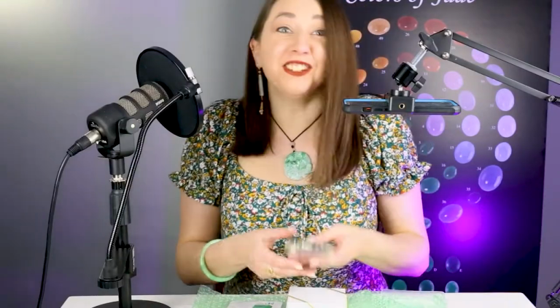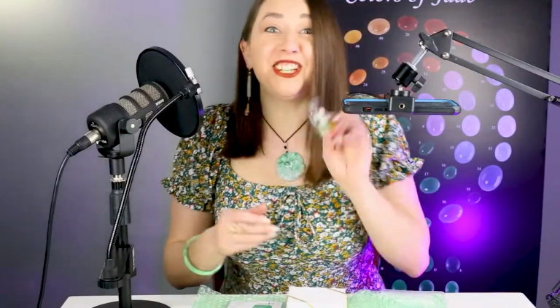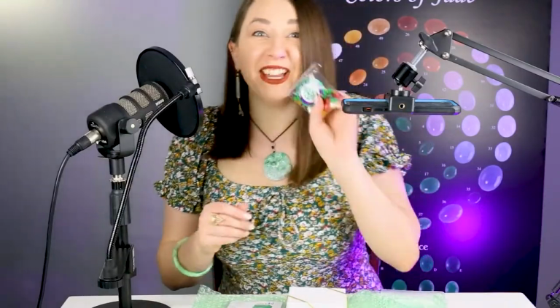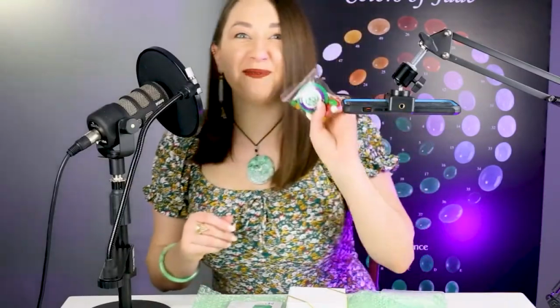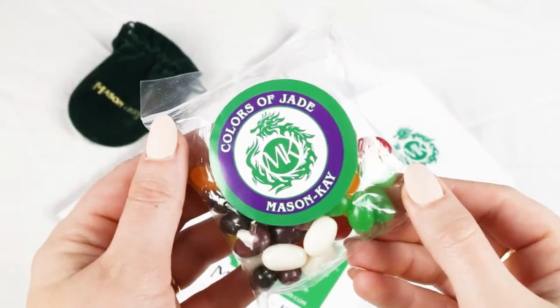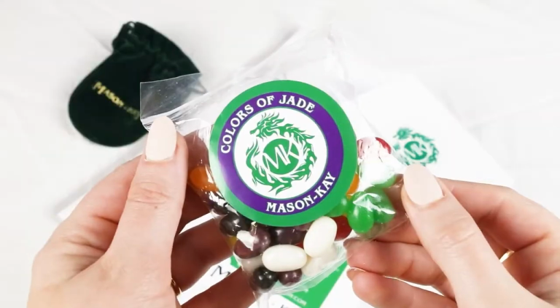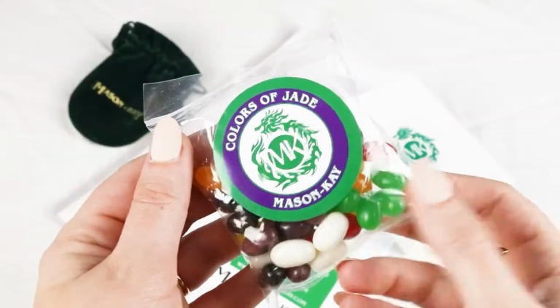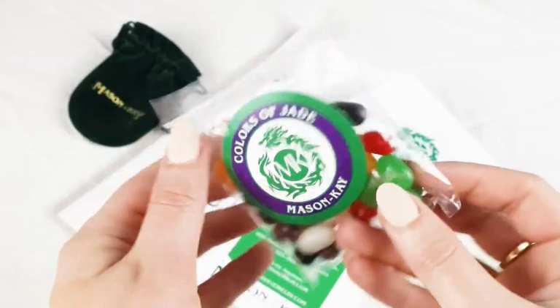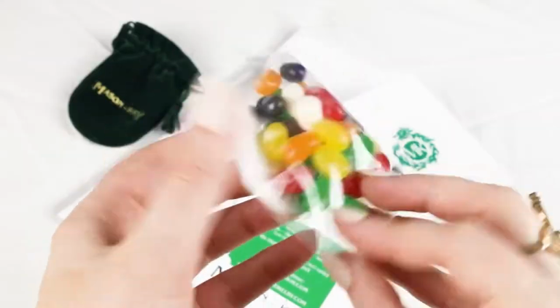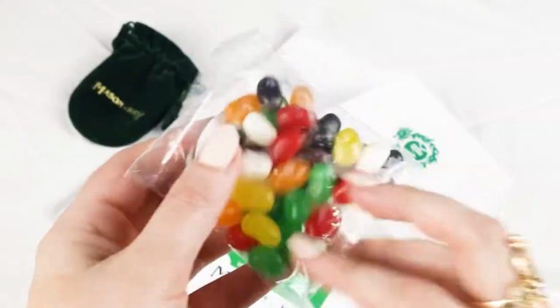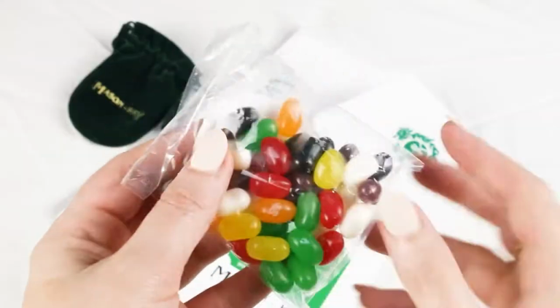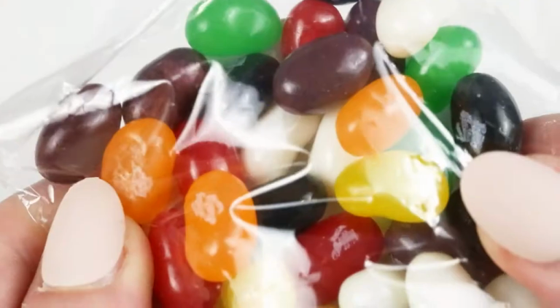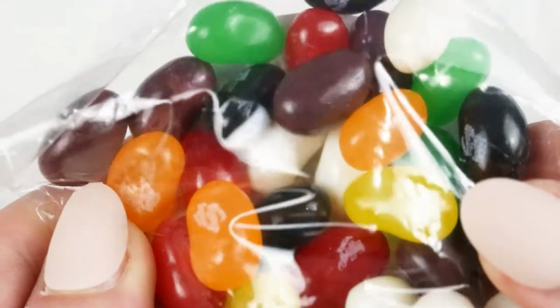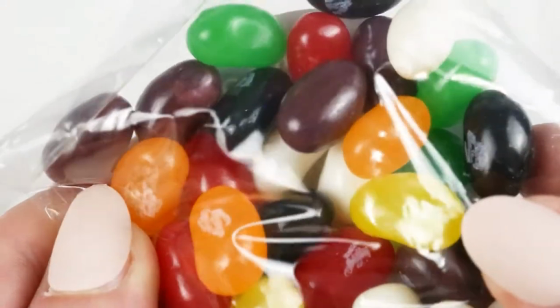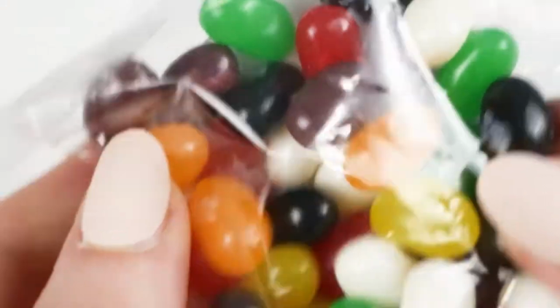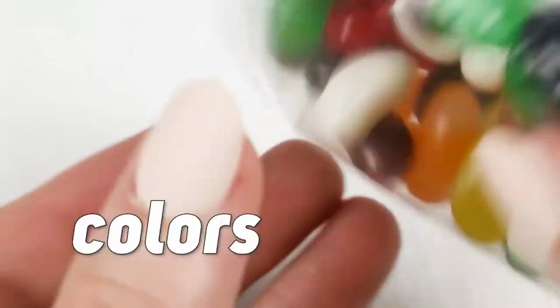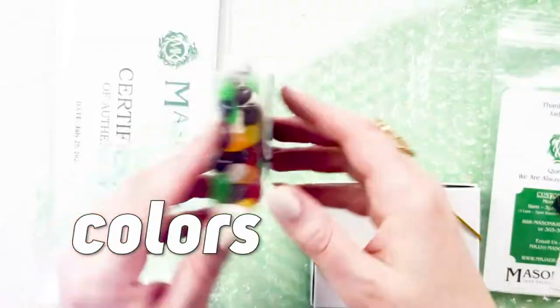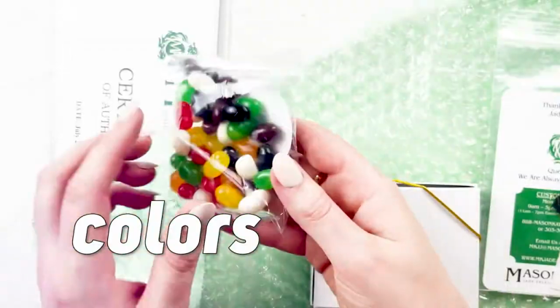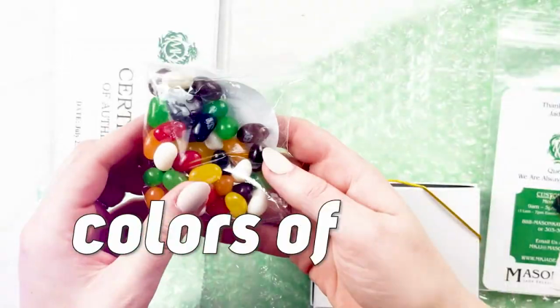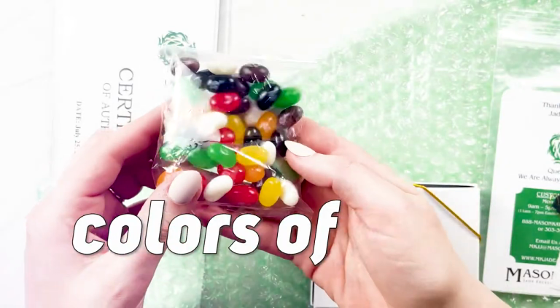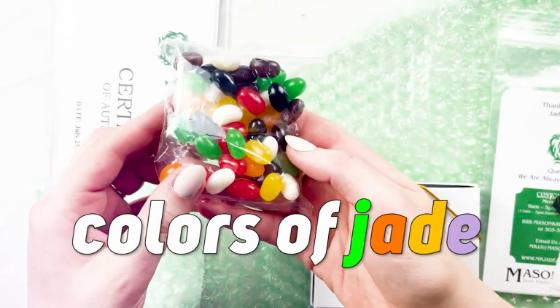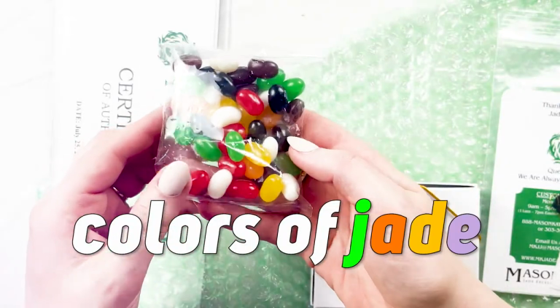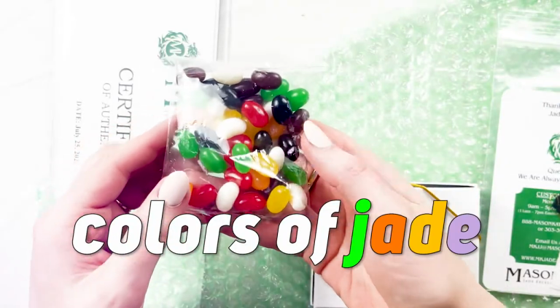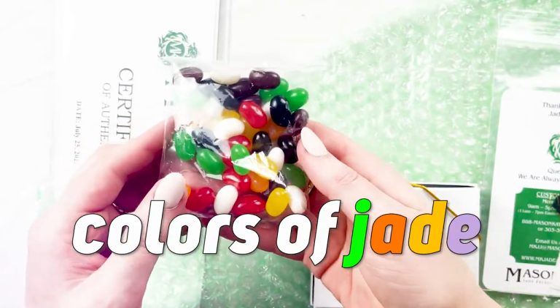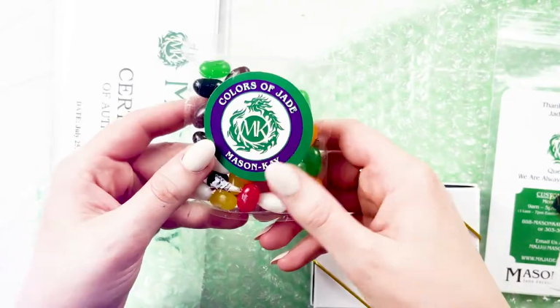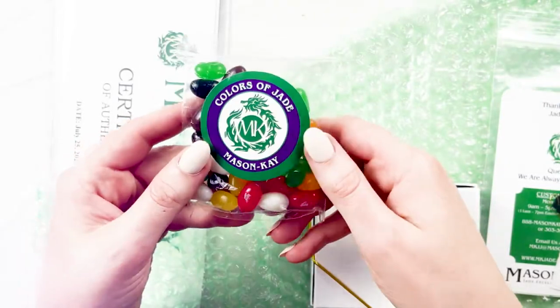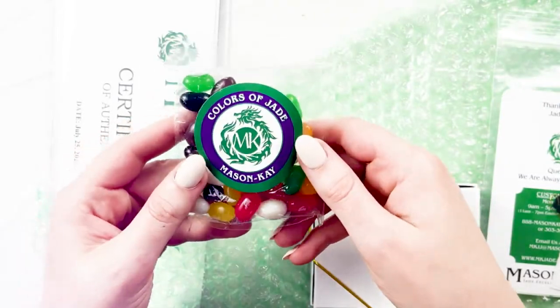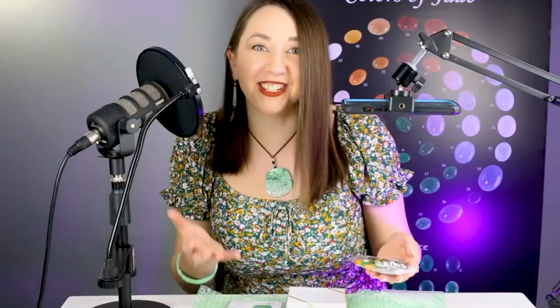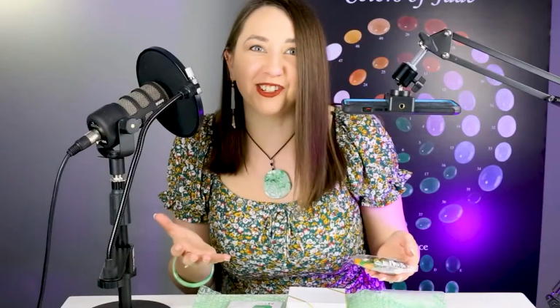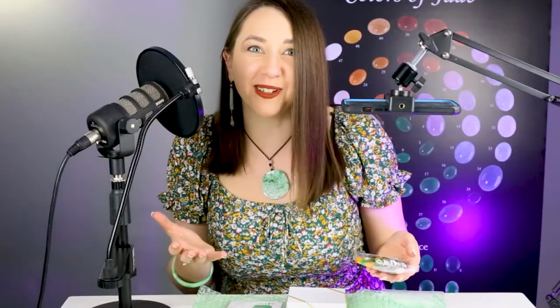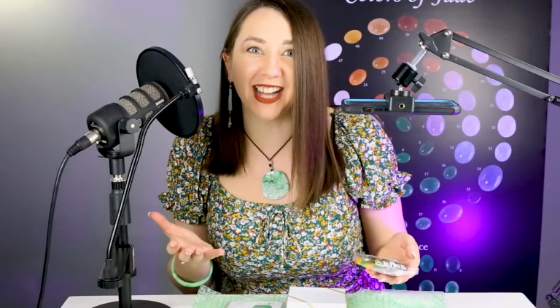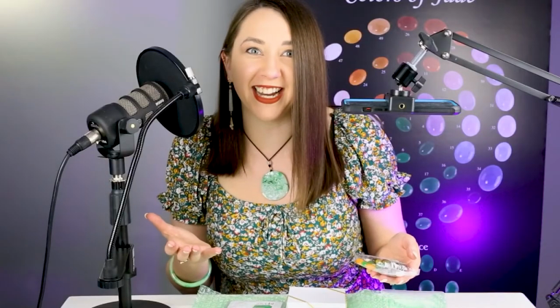There's jelly beans! And they're the colors of jade. This is so exciting.